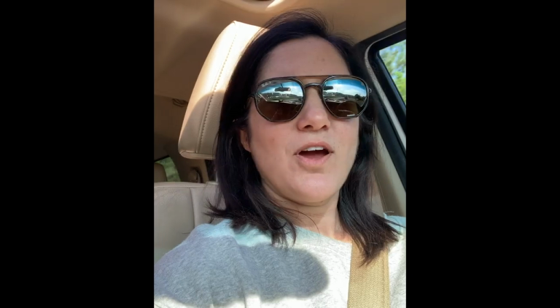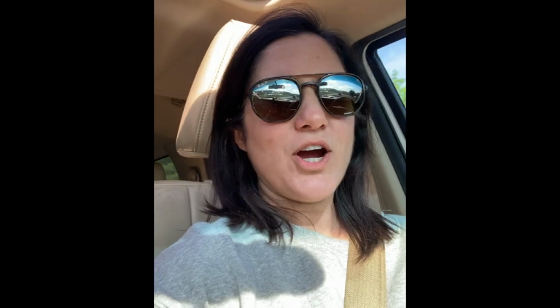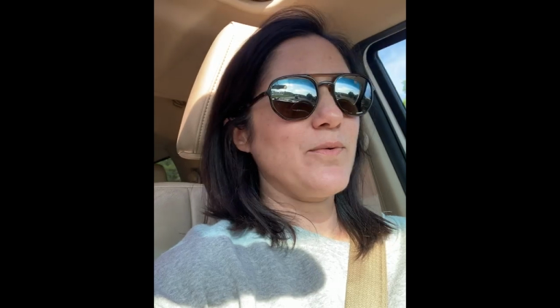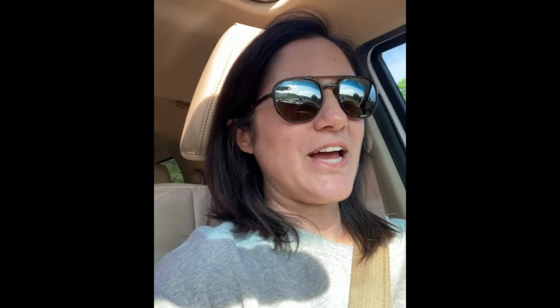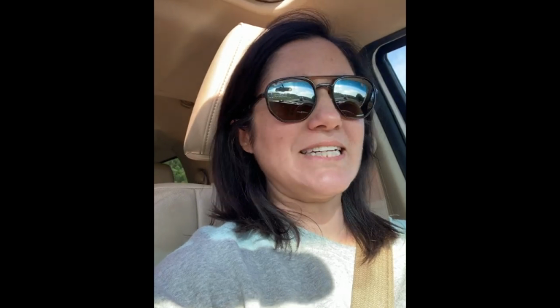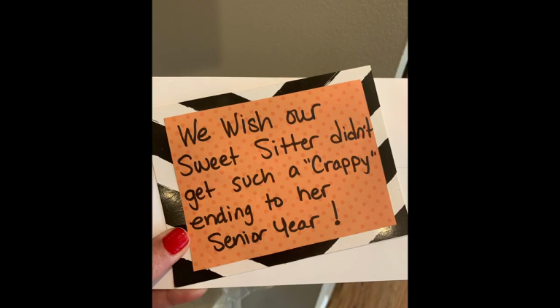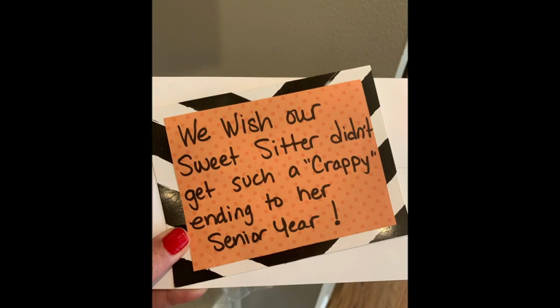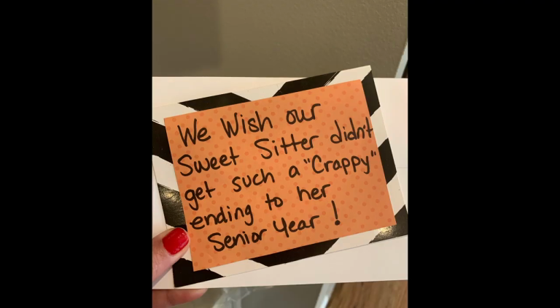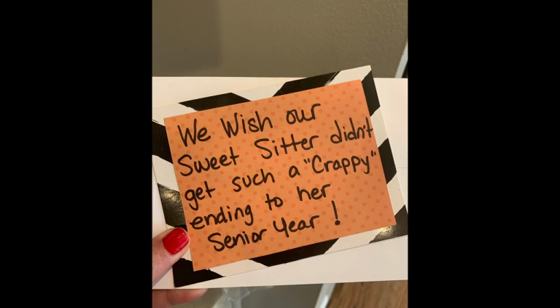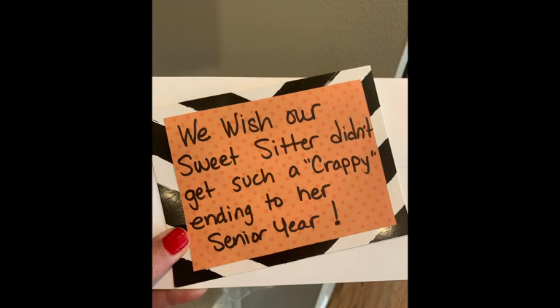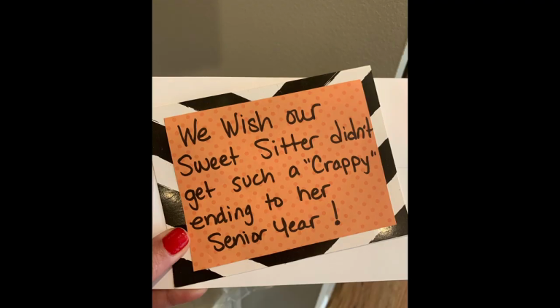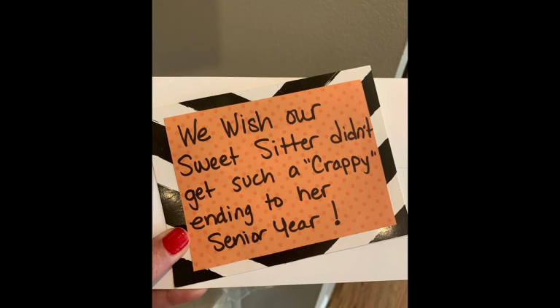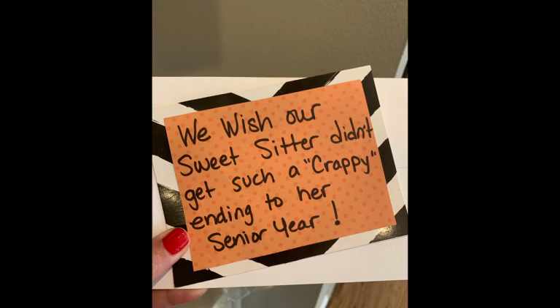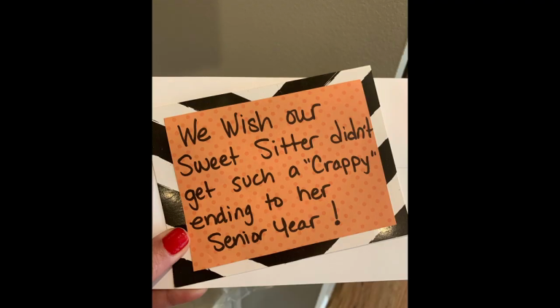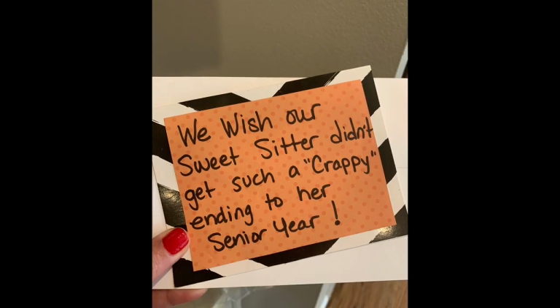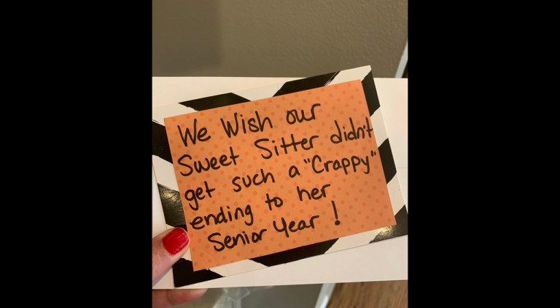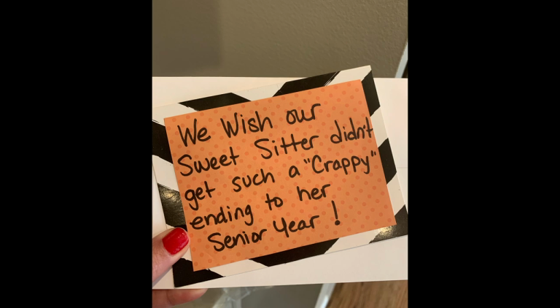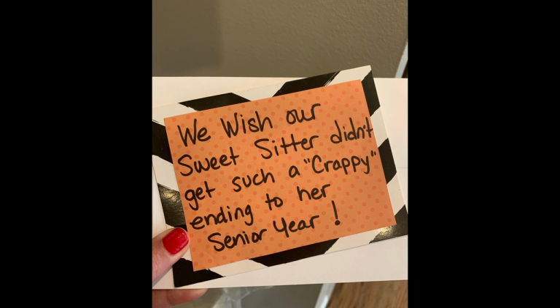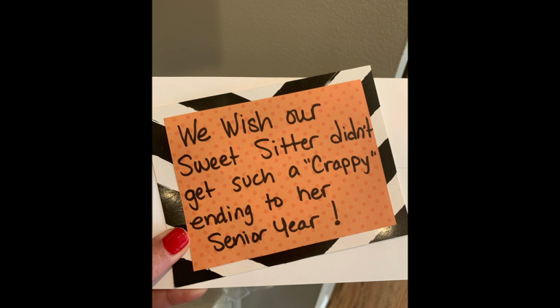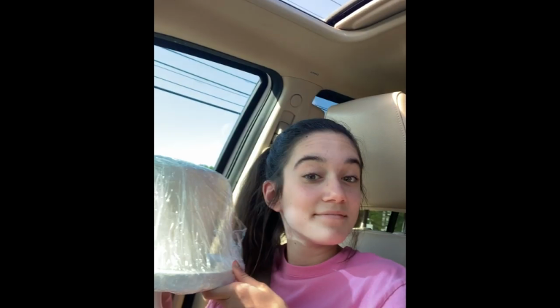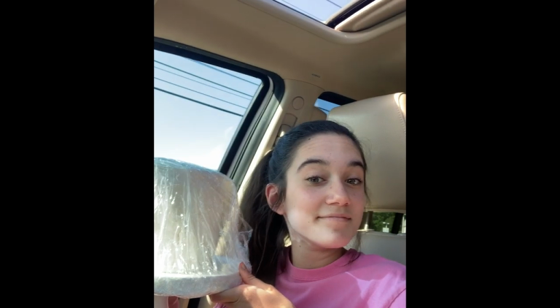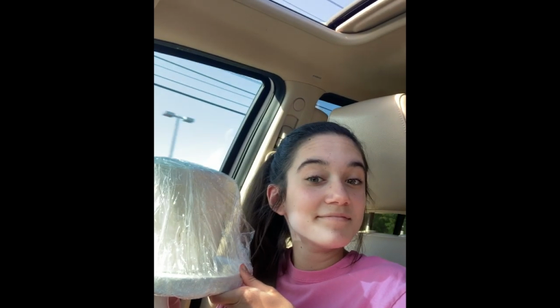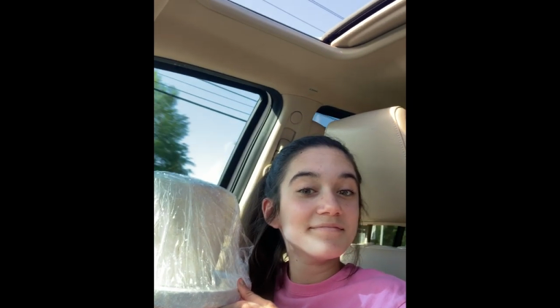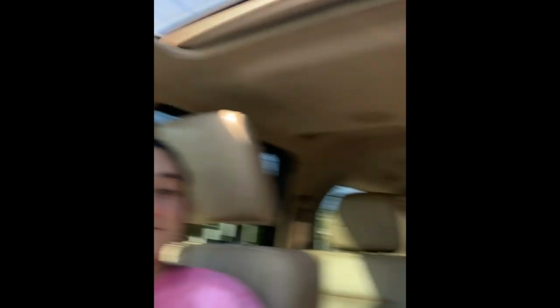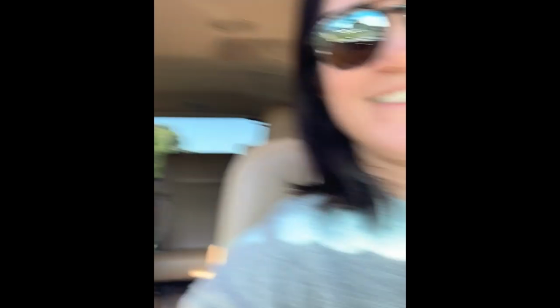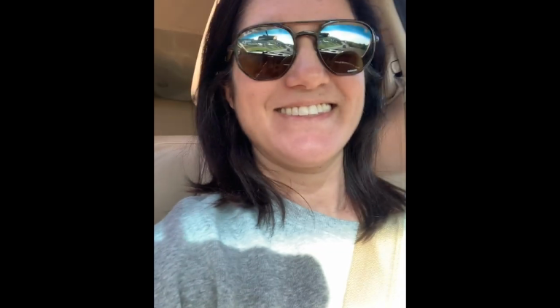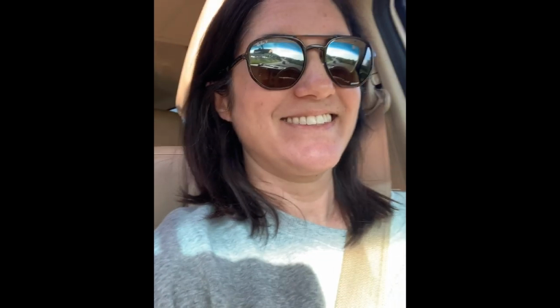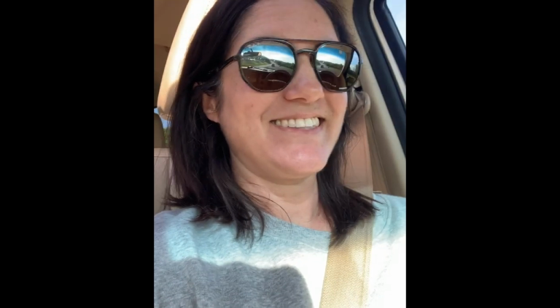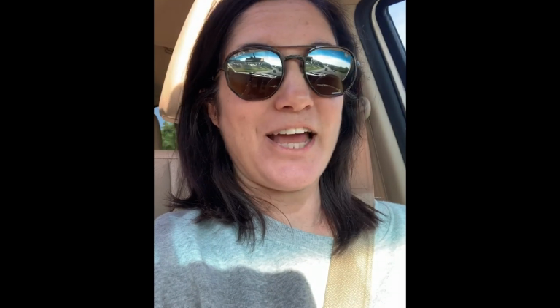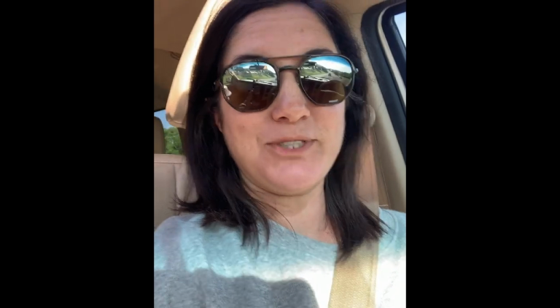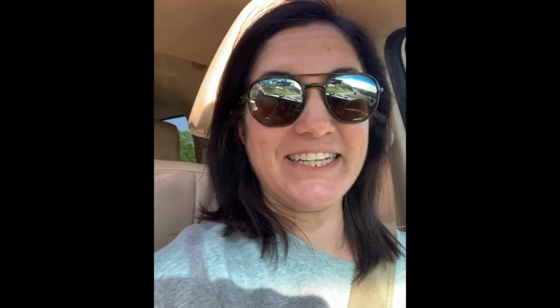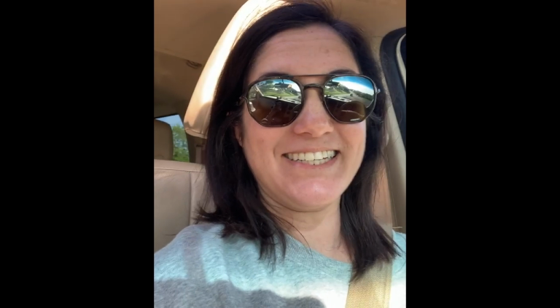We're heading to make our special delivery — graduation cake. Hope she likes it.